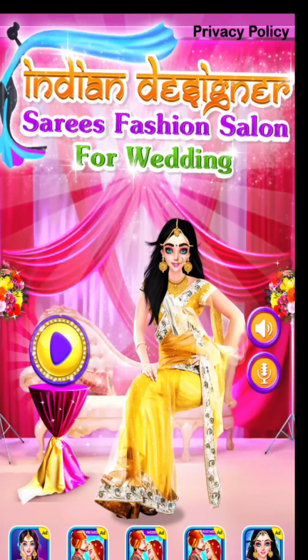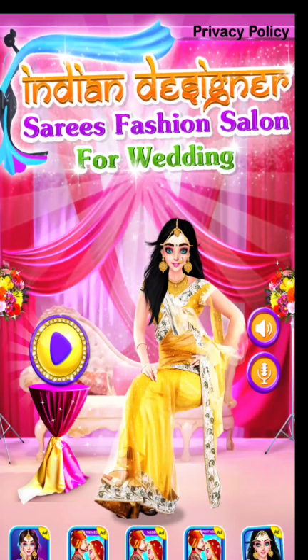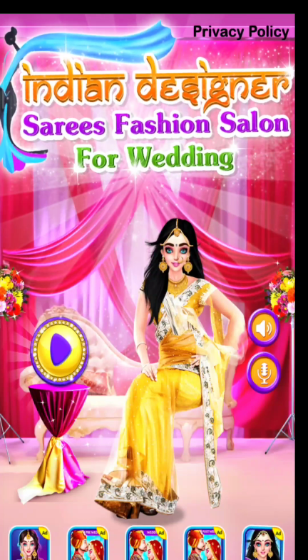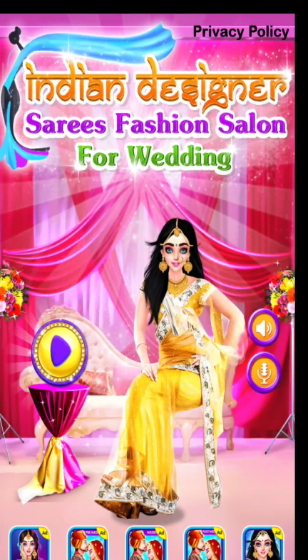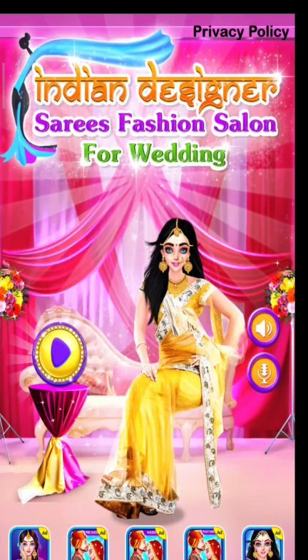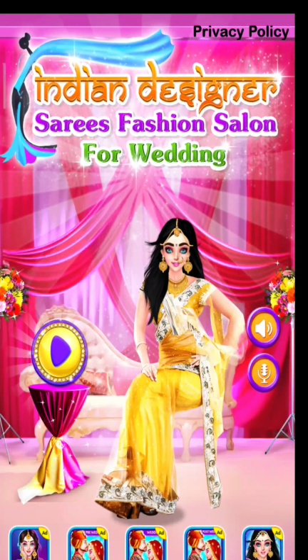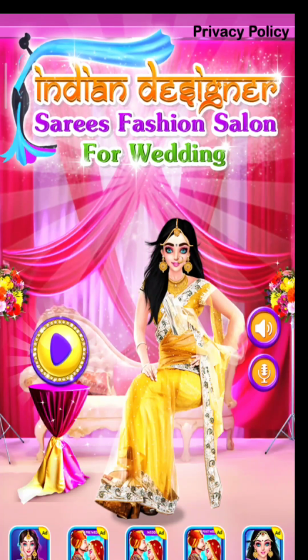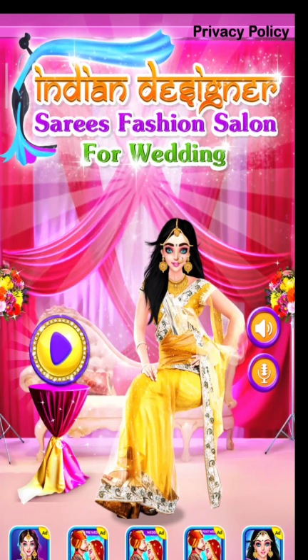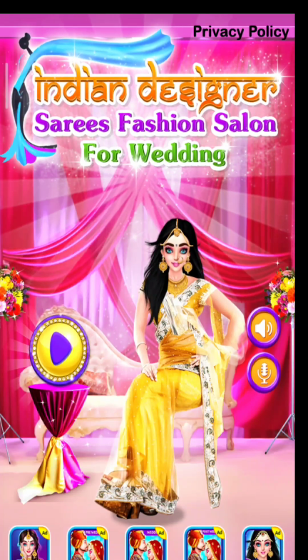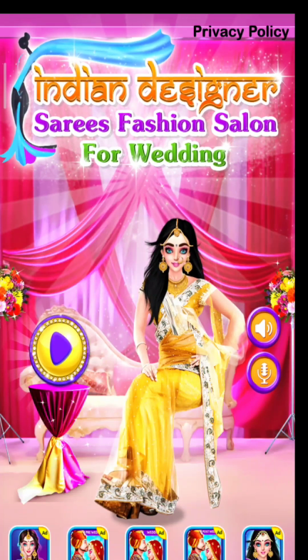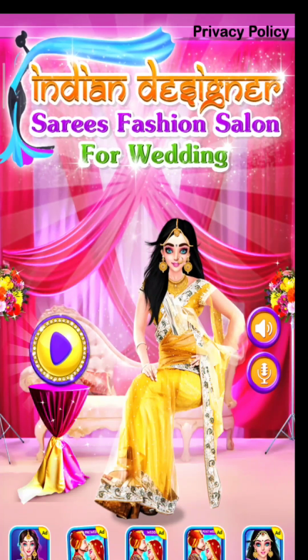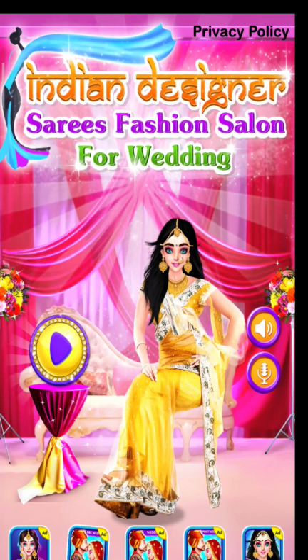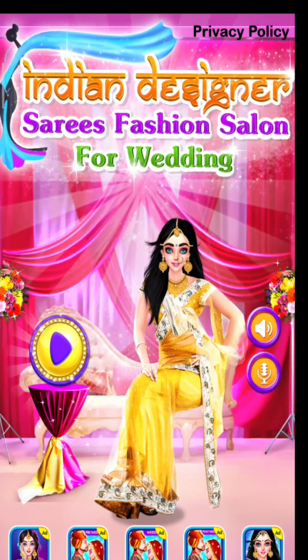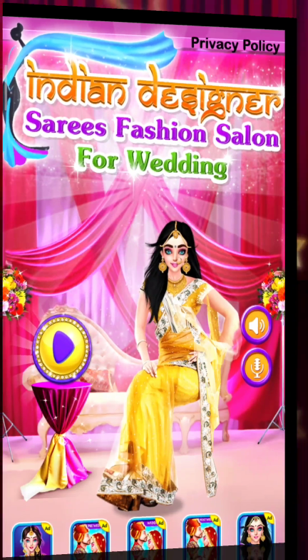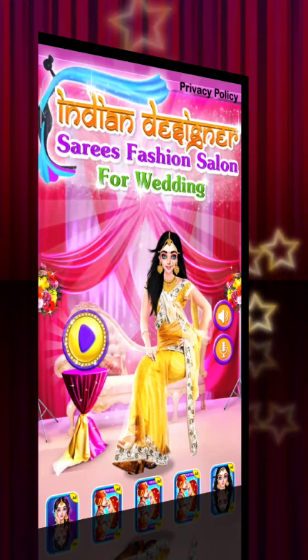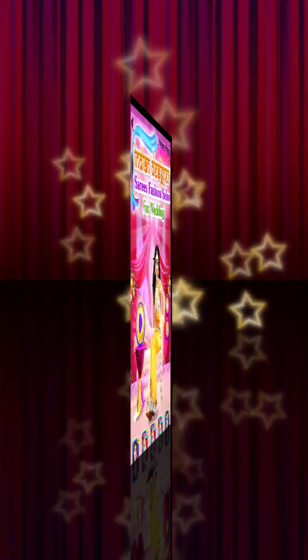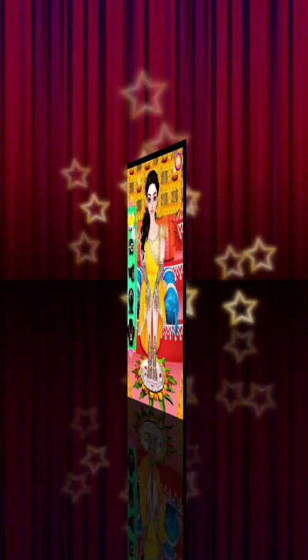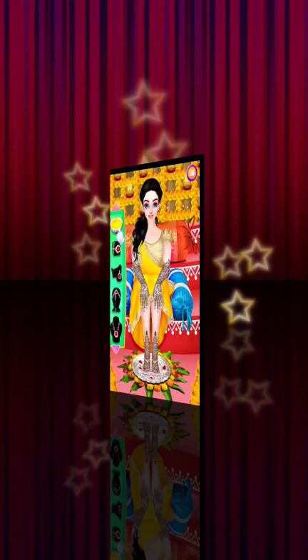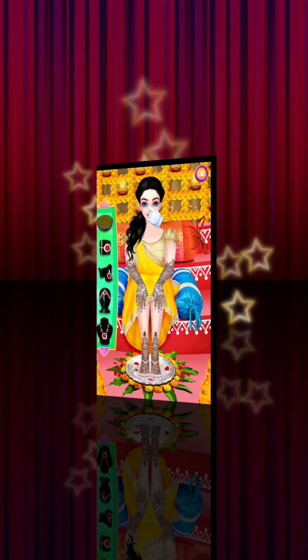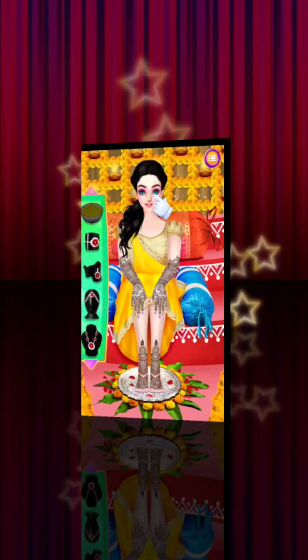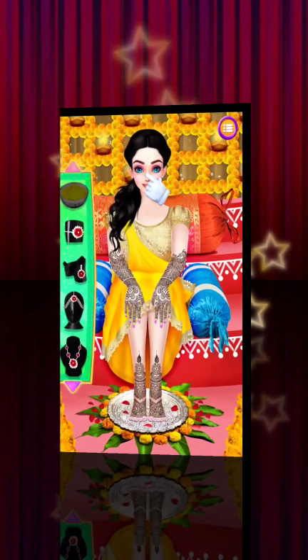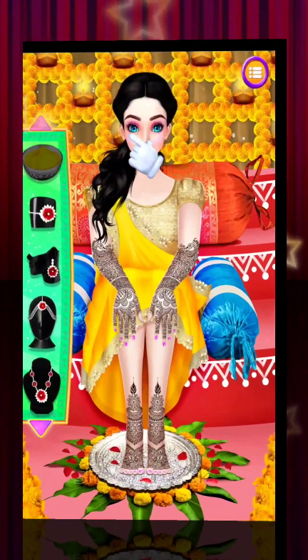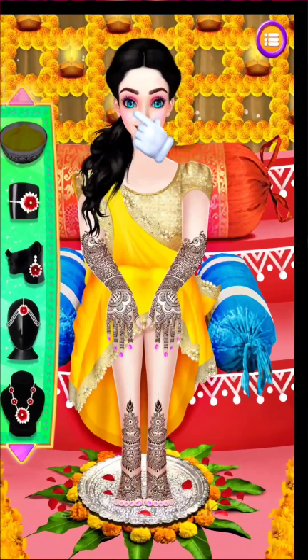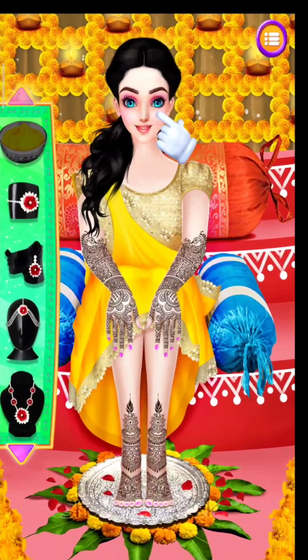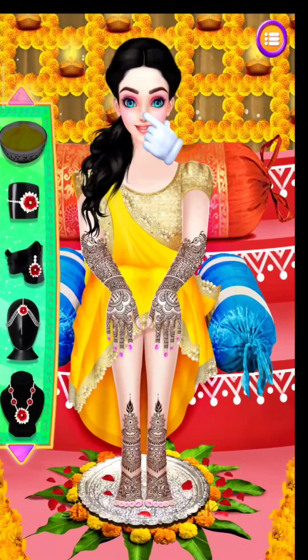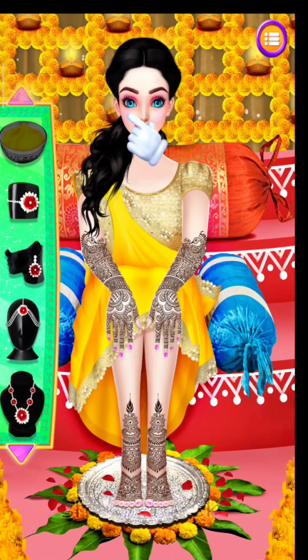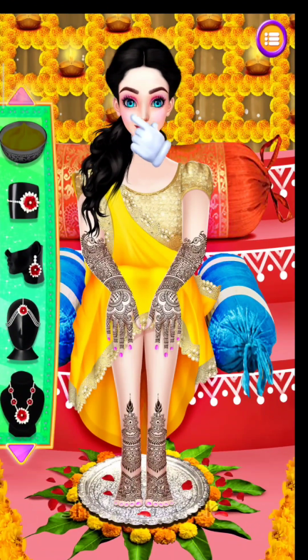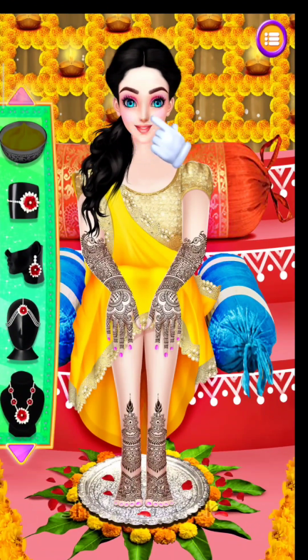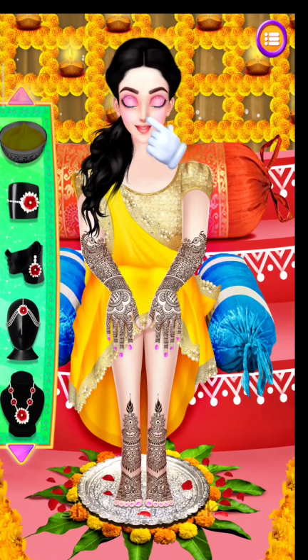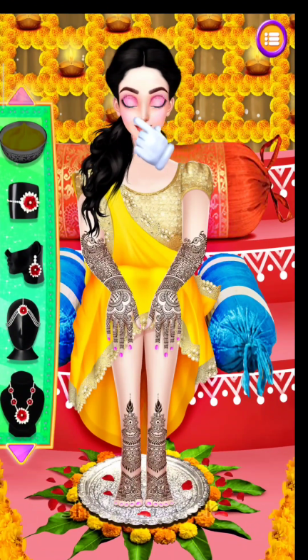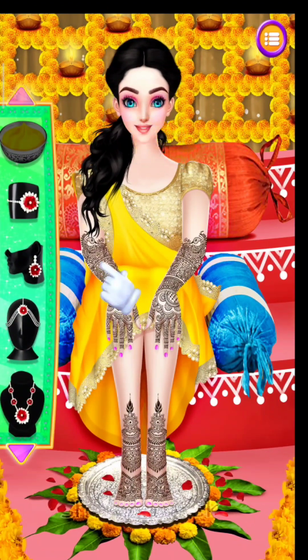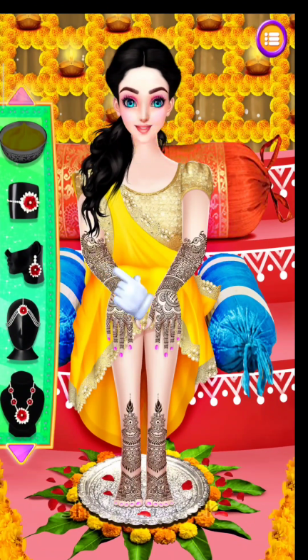Salon for wedding. Apply Haldi on the bride's body.